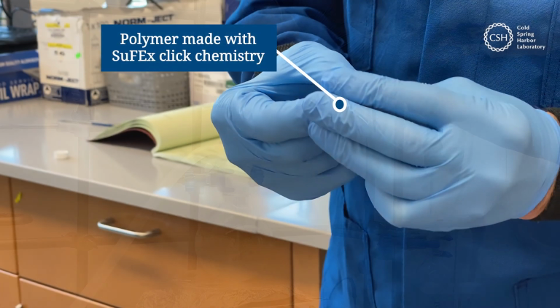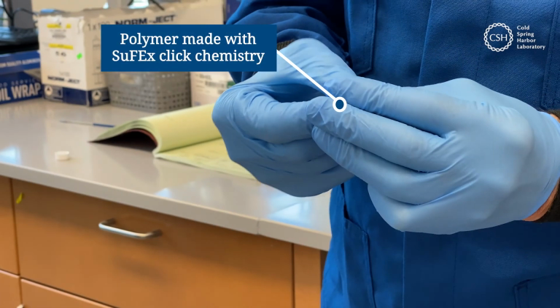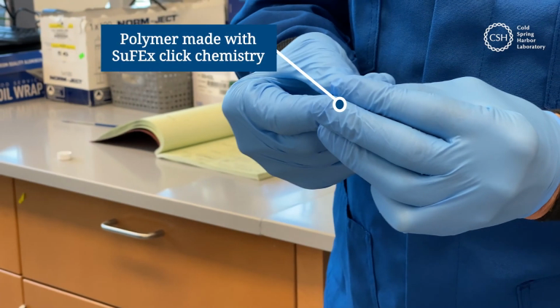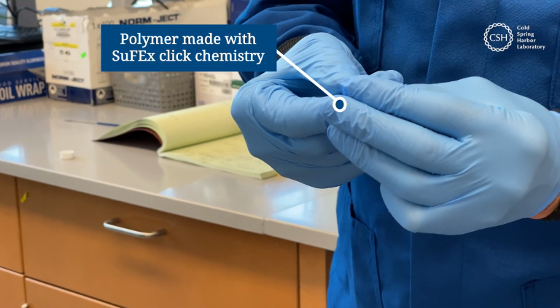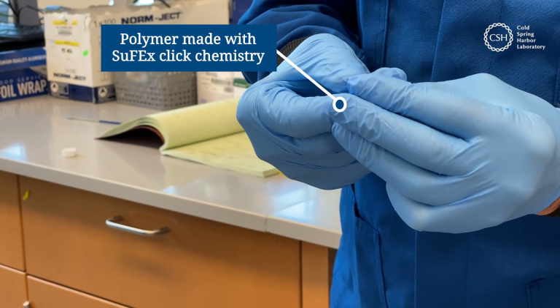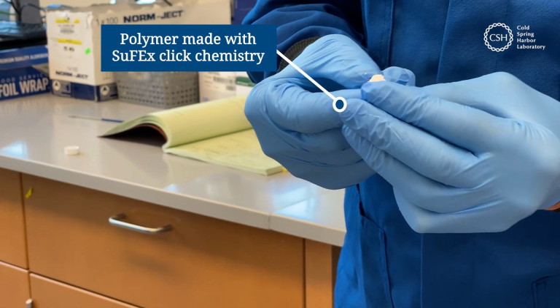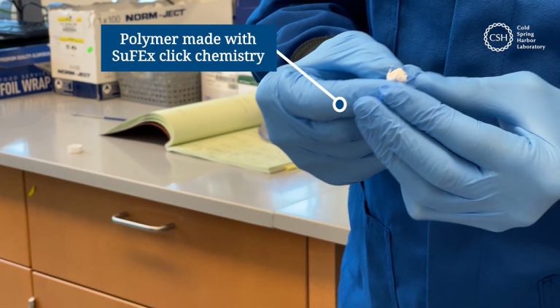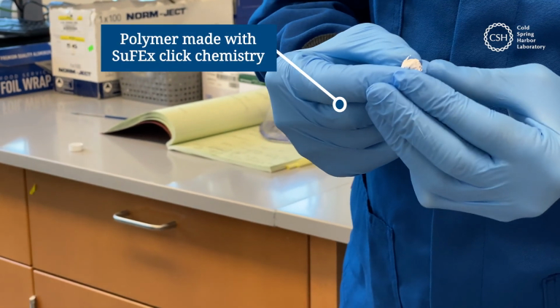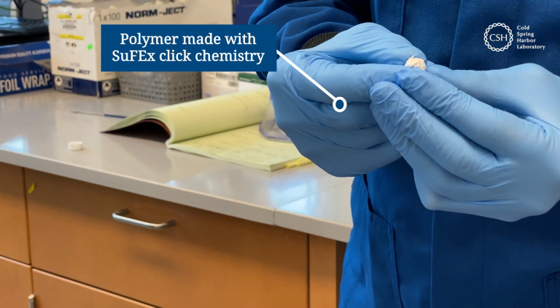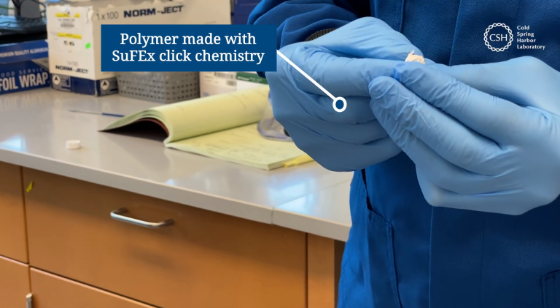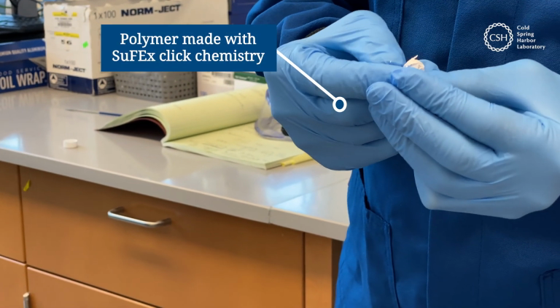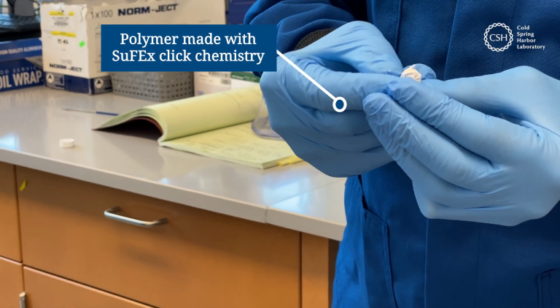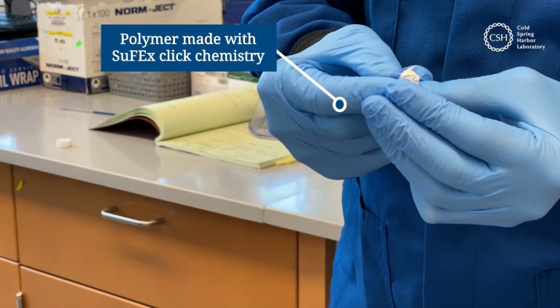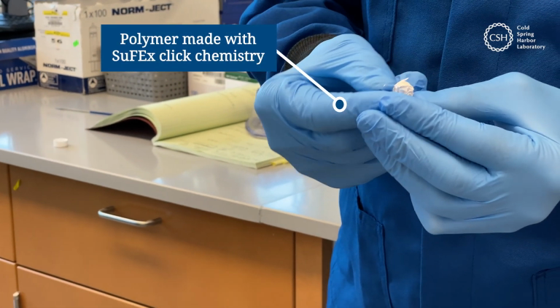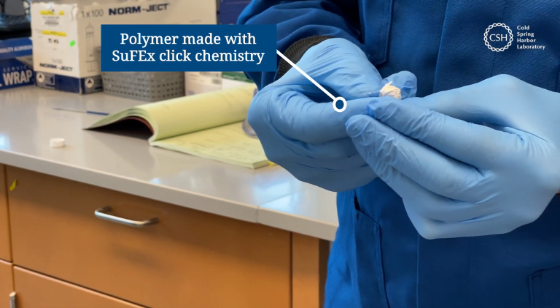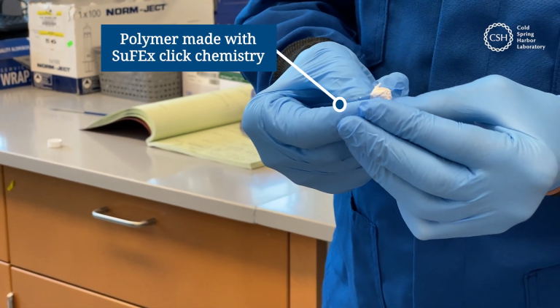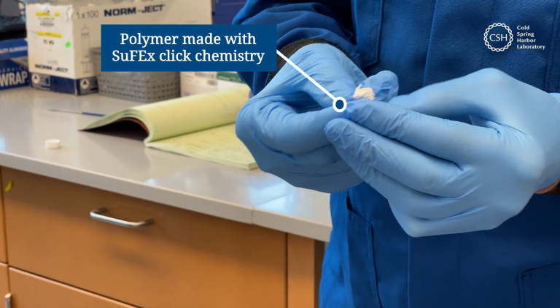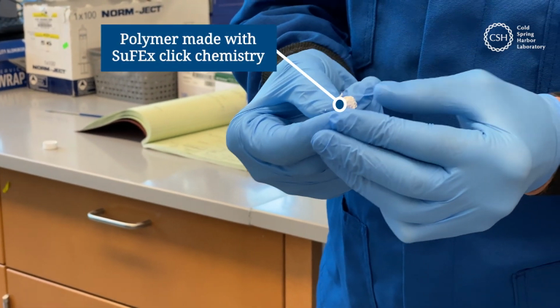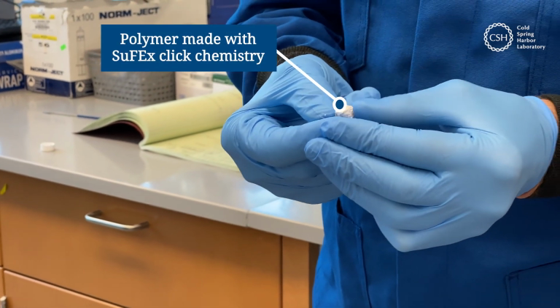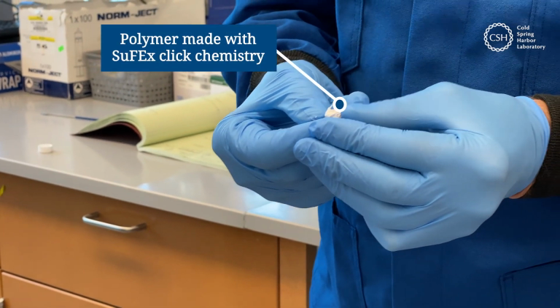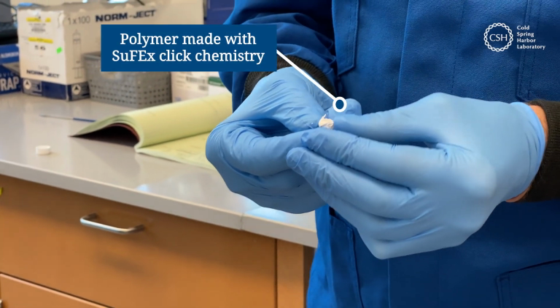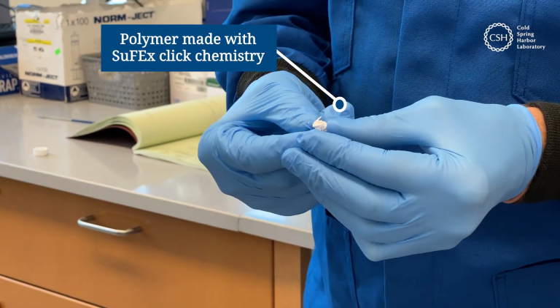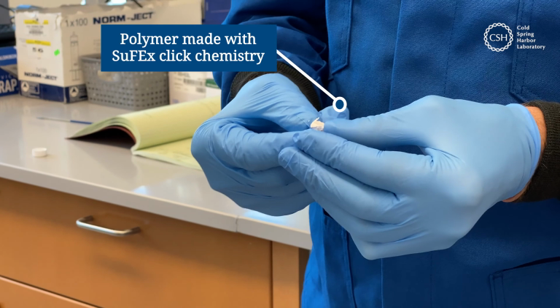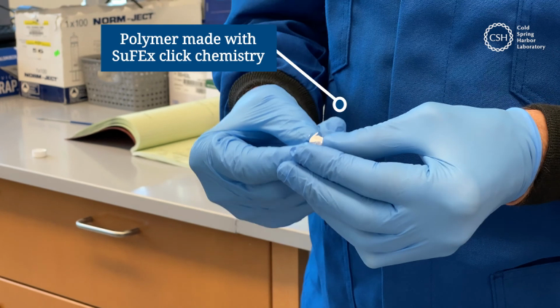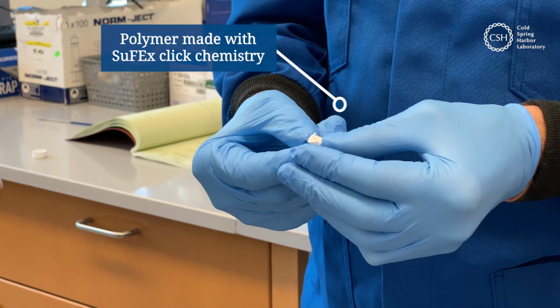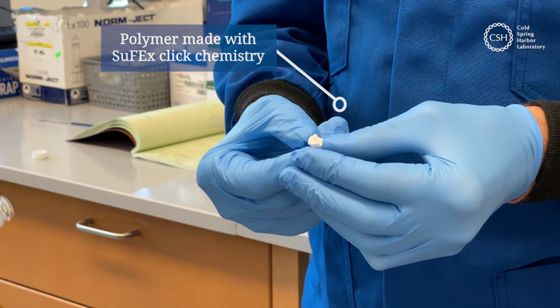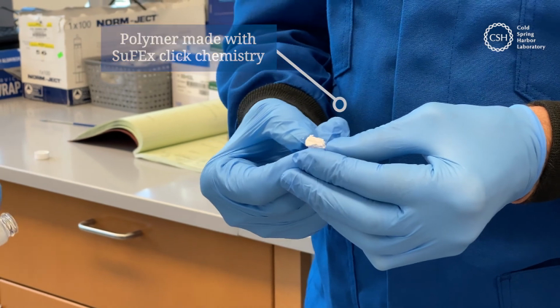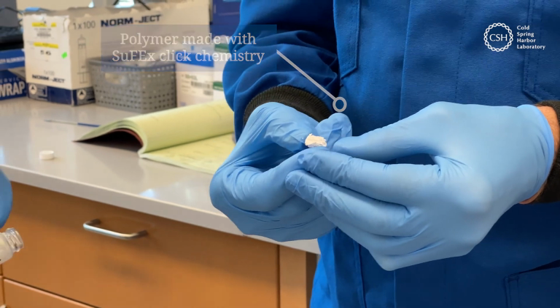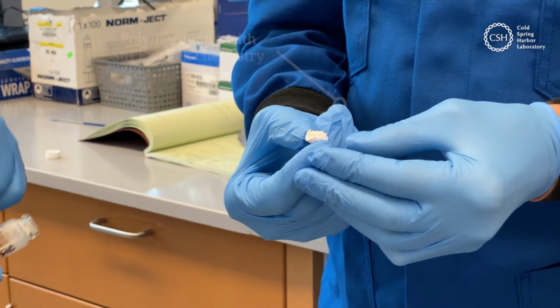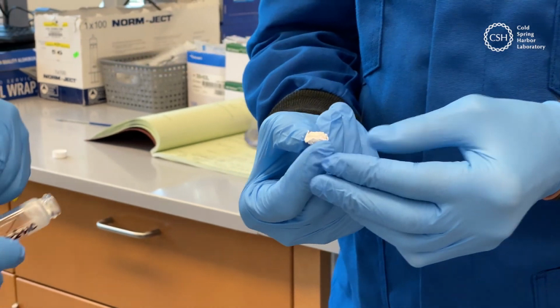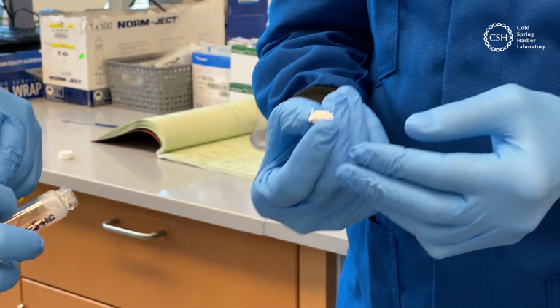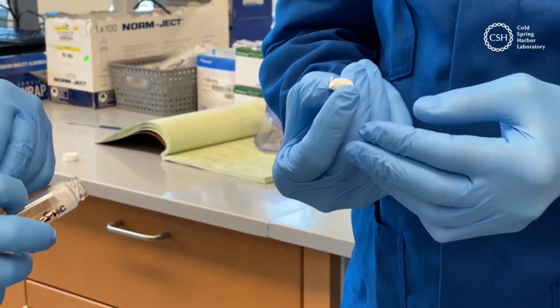It looks almost like the moths that make silk — silkworms.